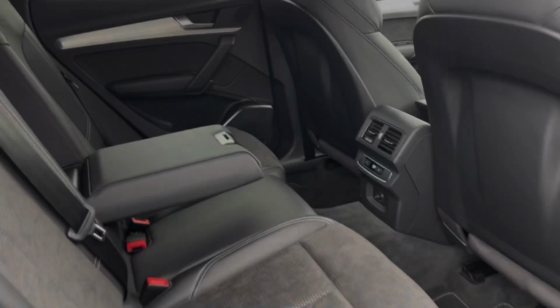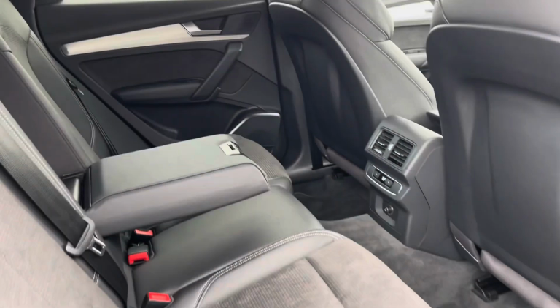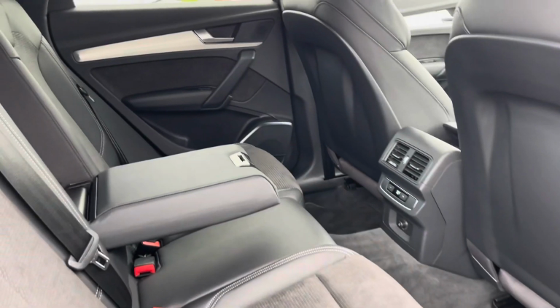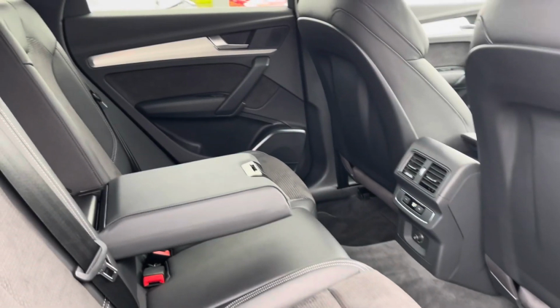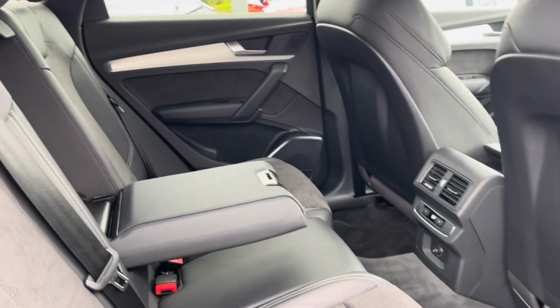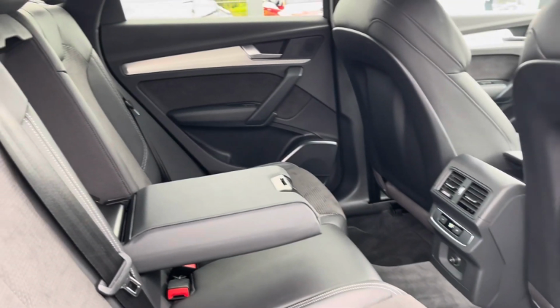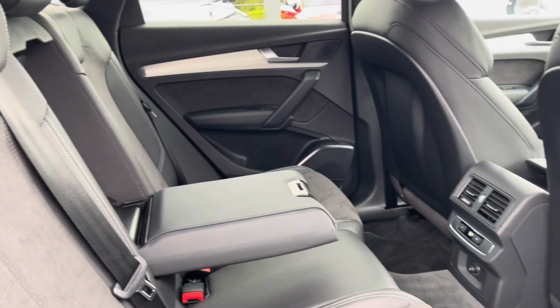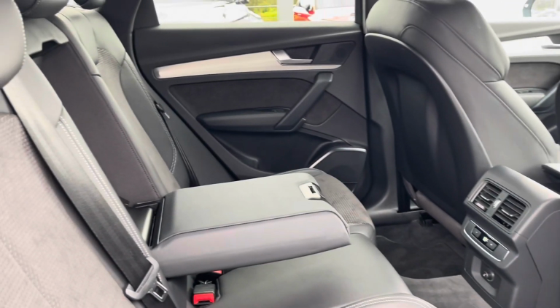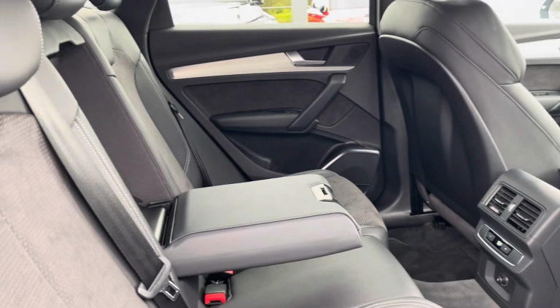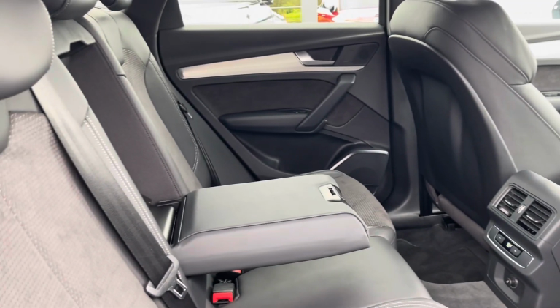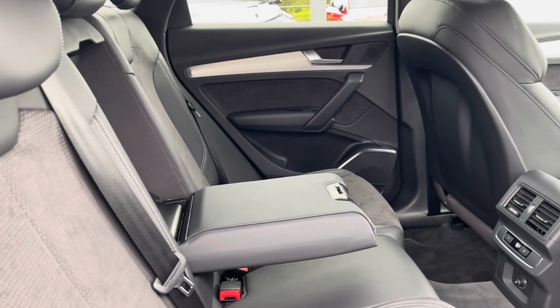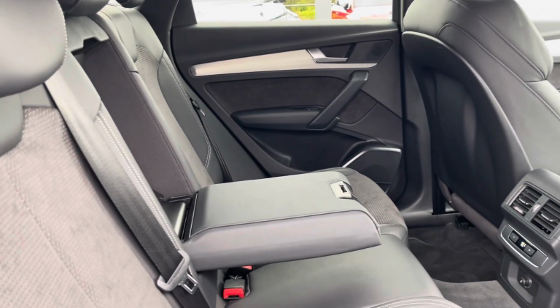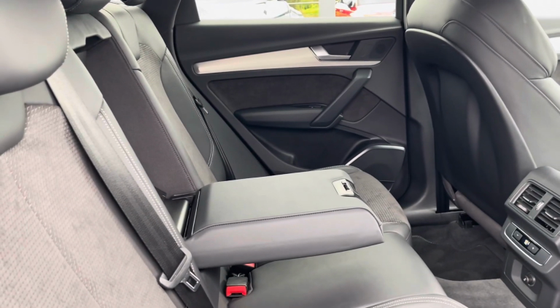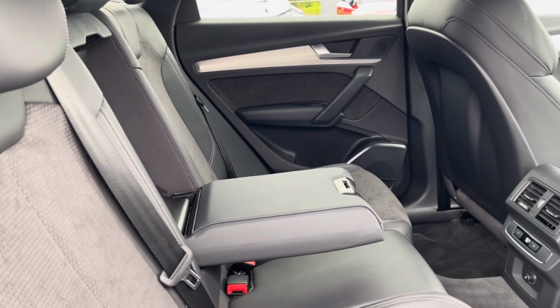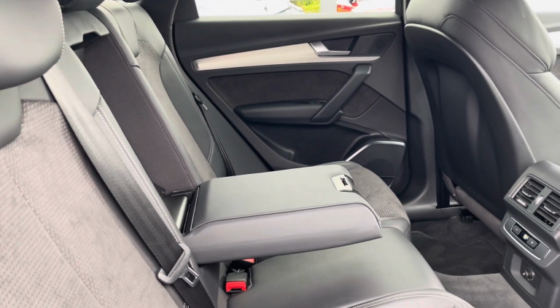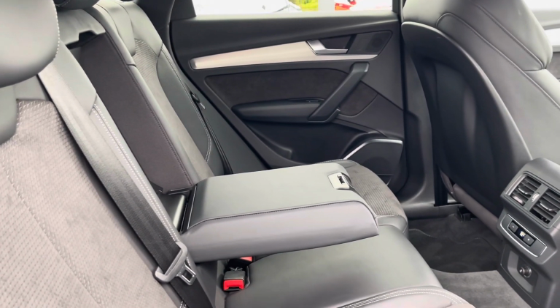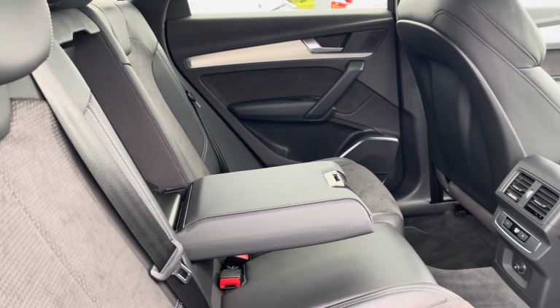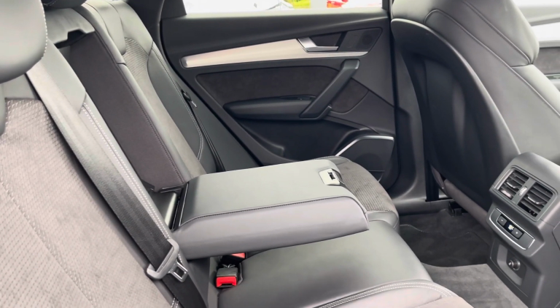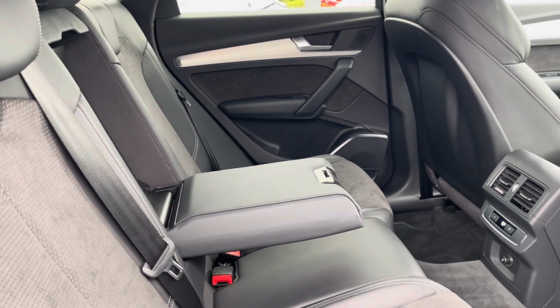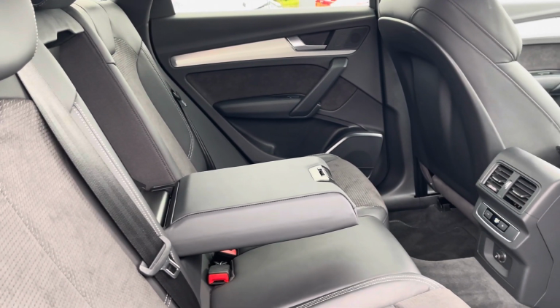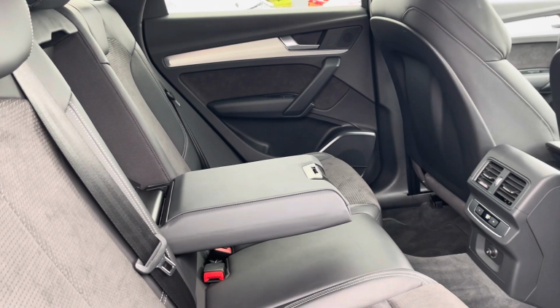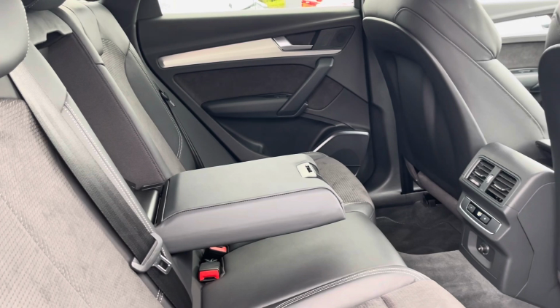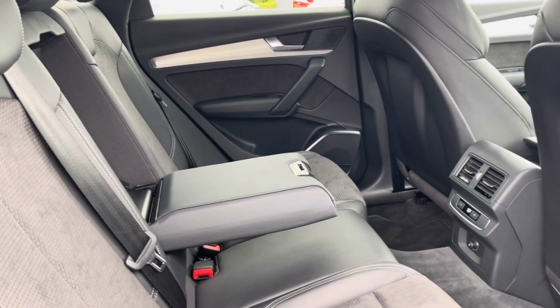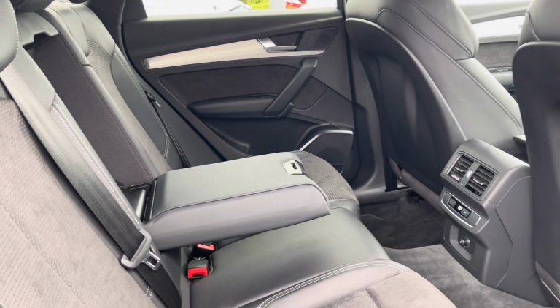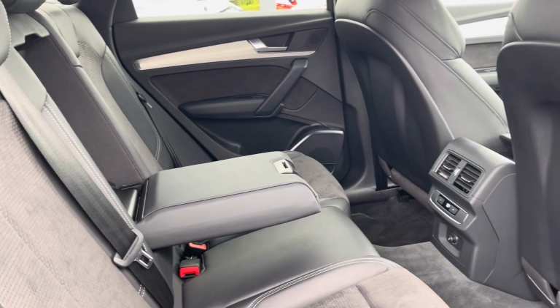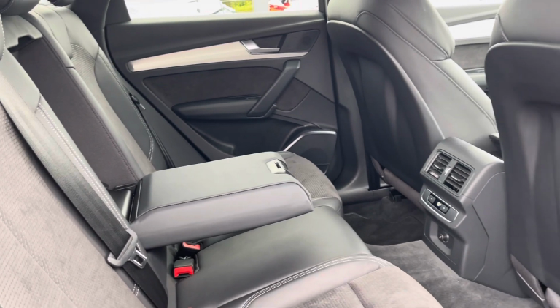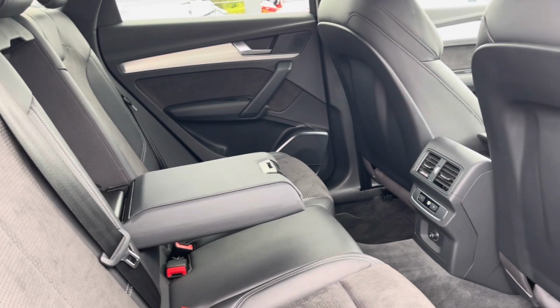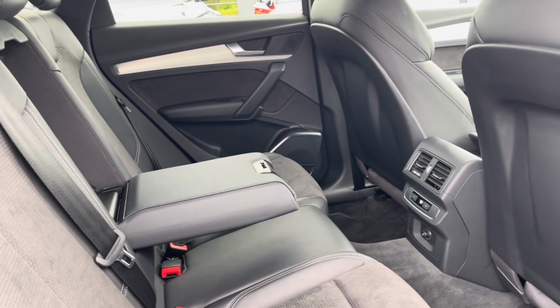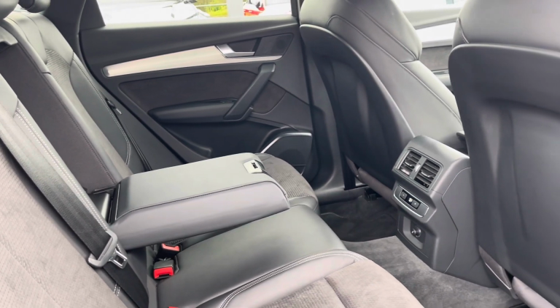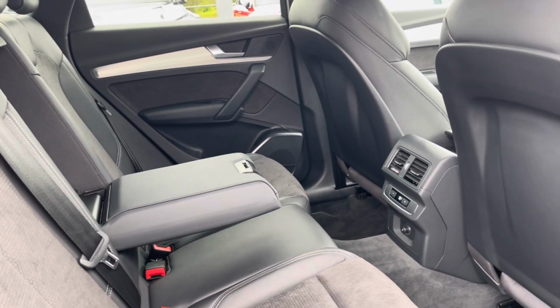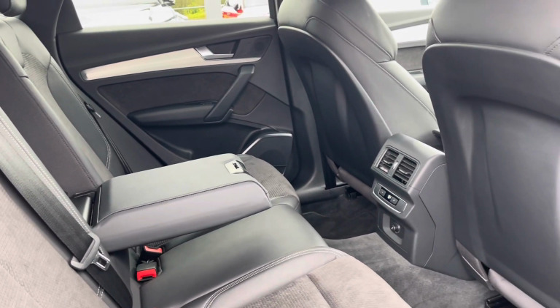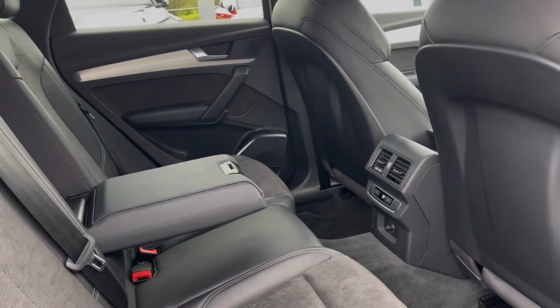In the back for passengers it's extremely spacious and comfortable, with the added armrest and their own zone of climate control.